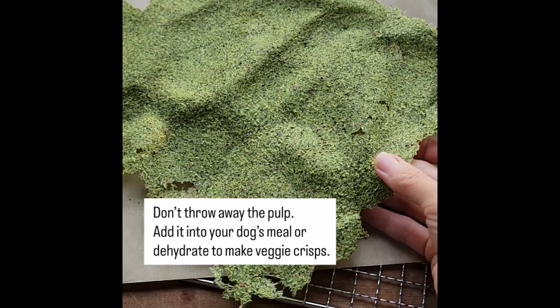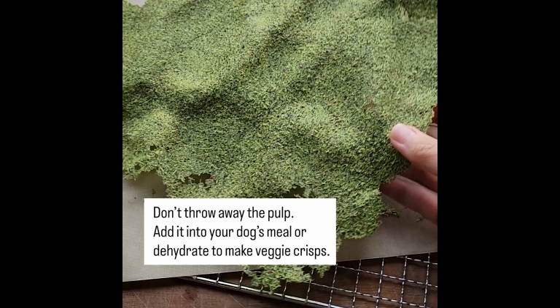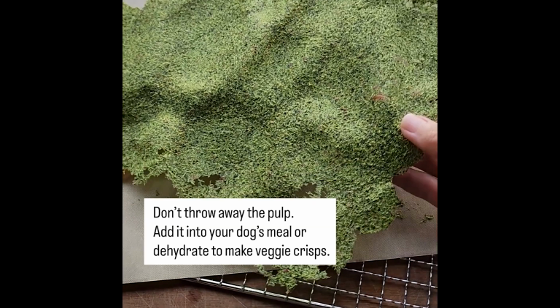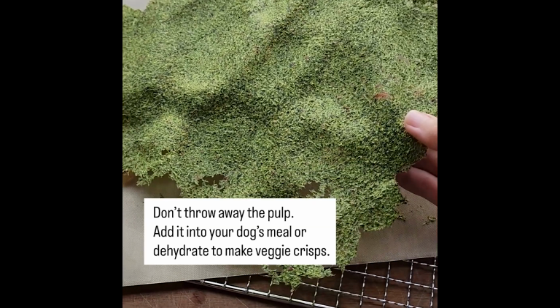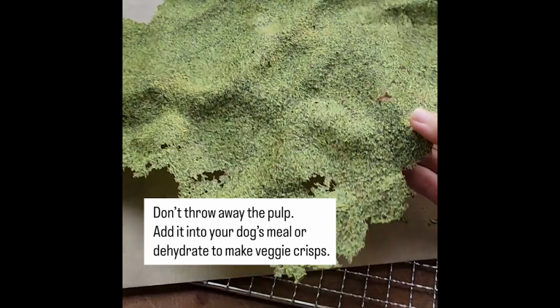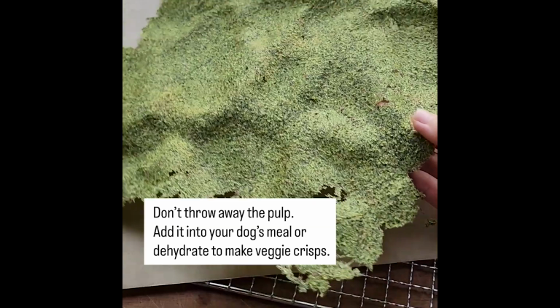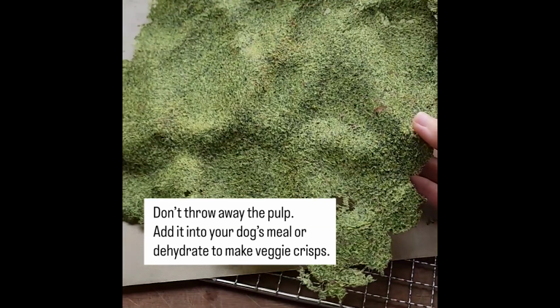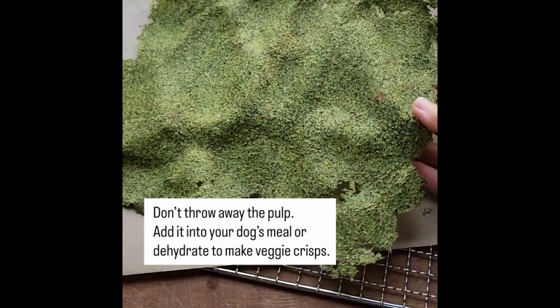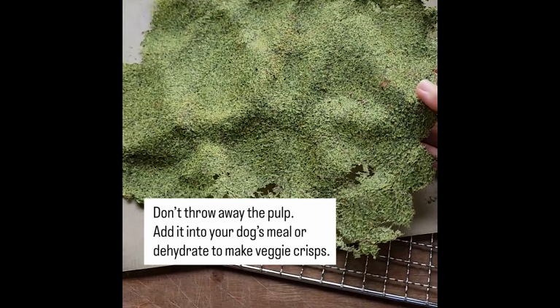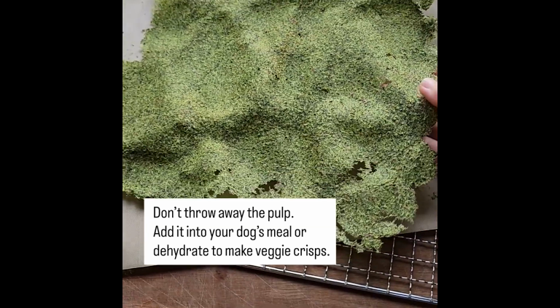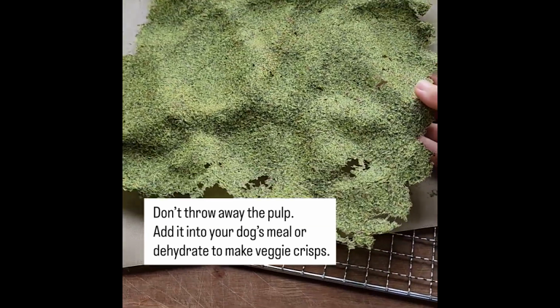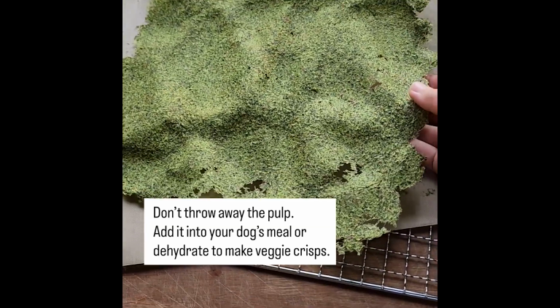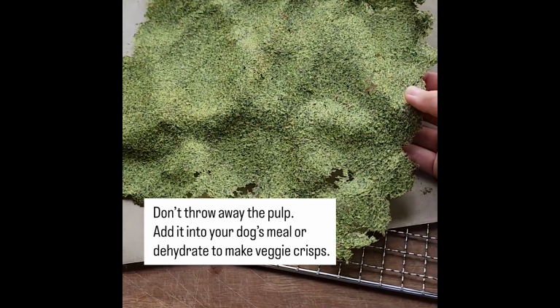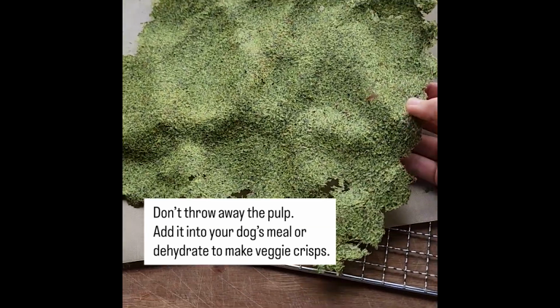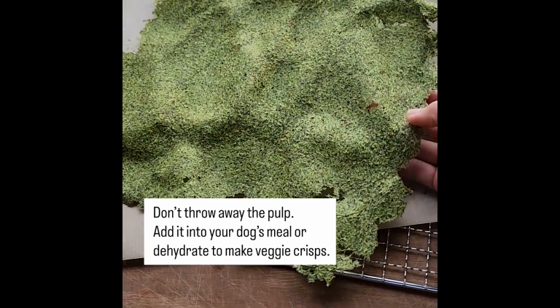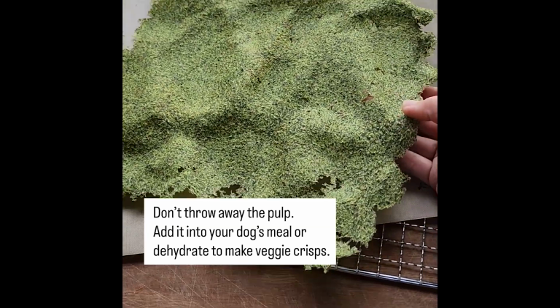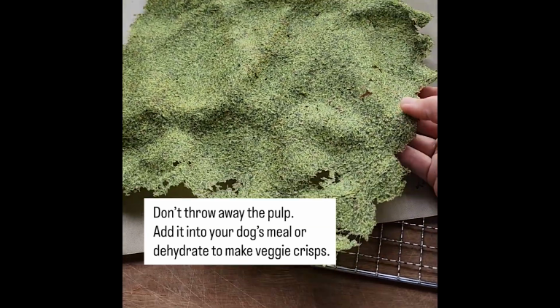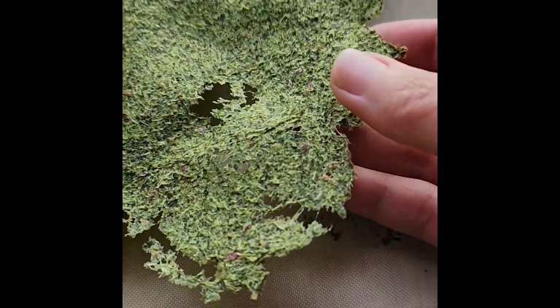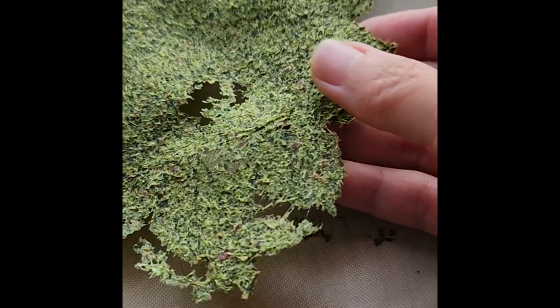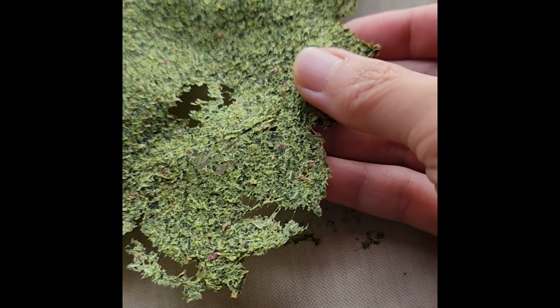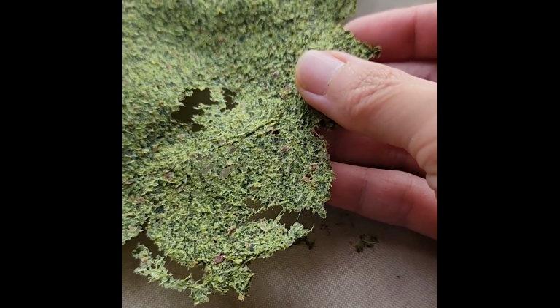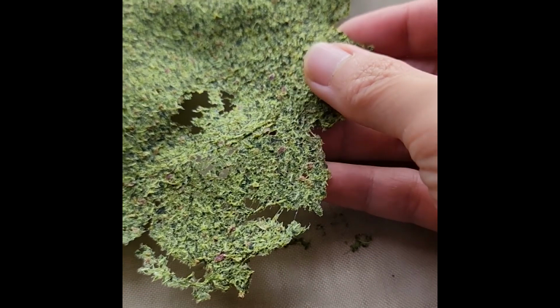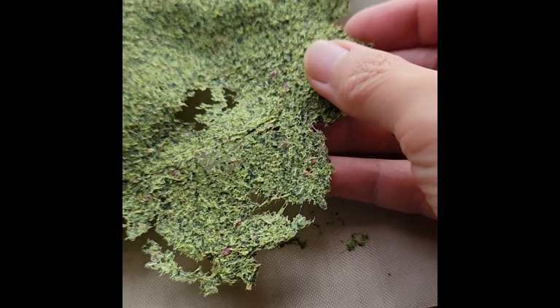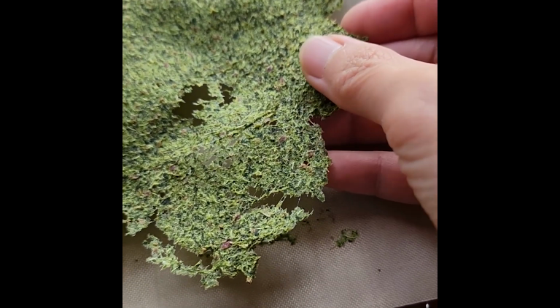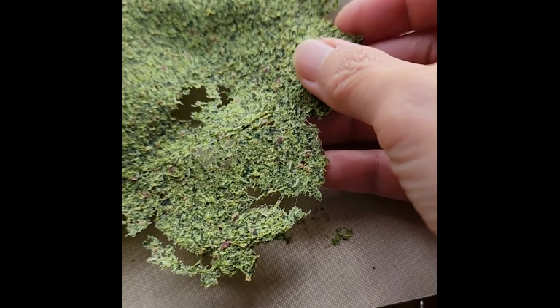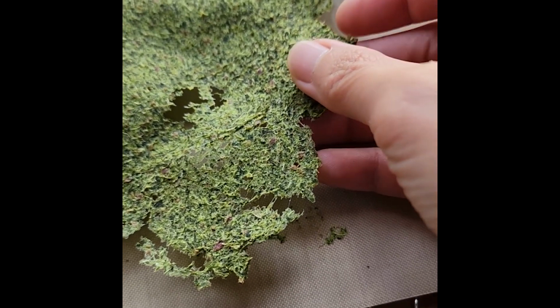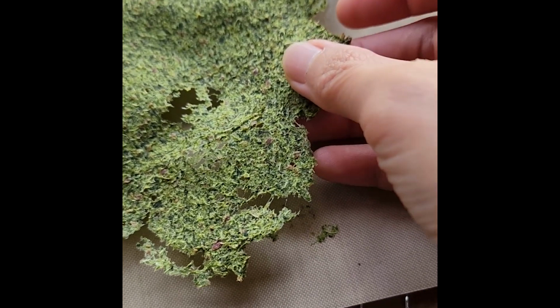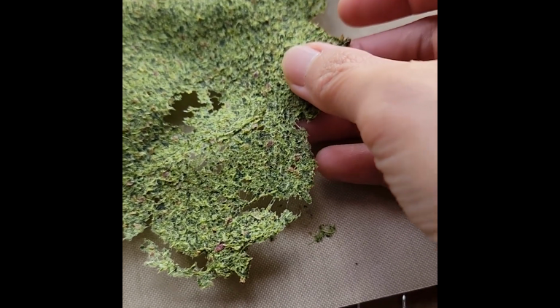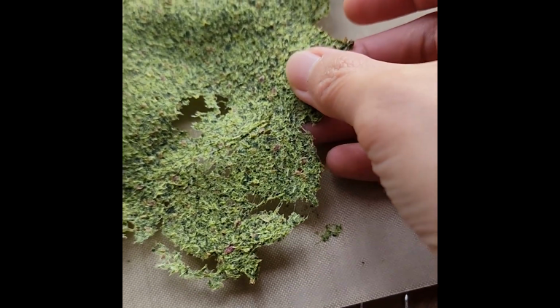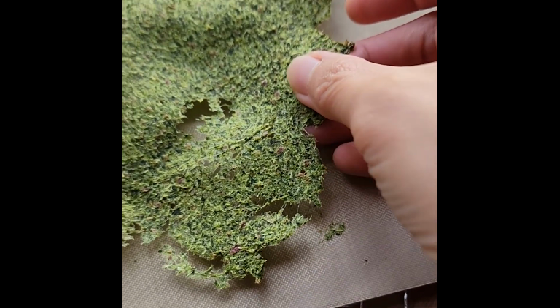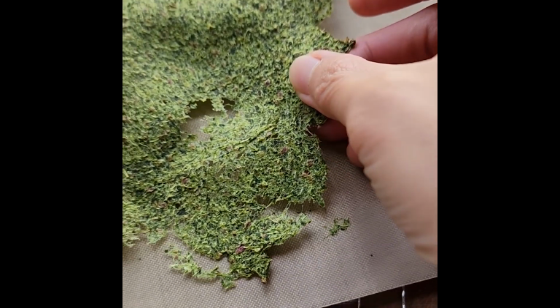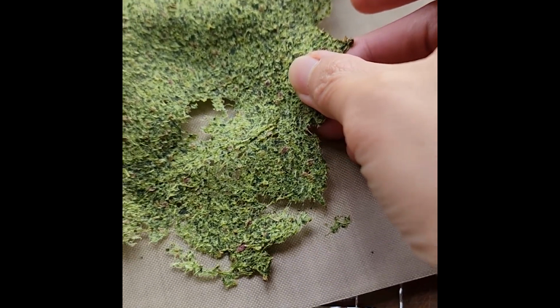Don't throw away the pulp — add it into your dog's meal or dehydrate it to make veggie crisps.